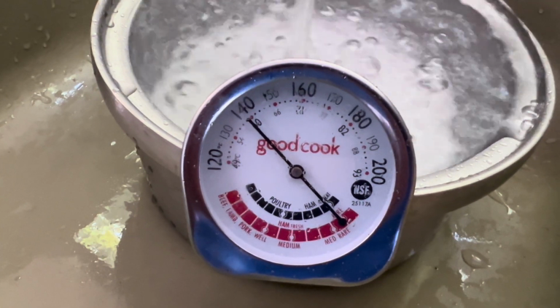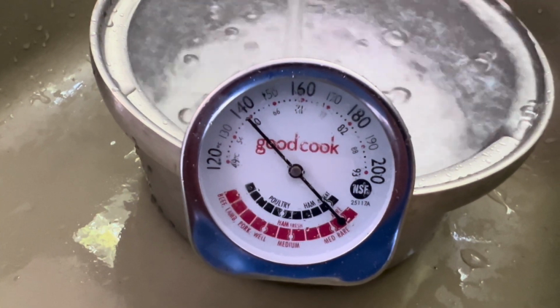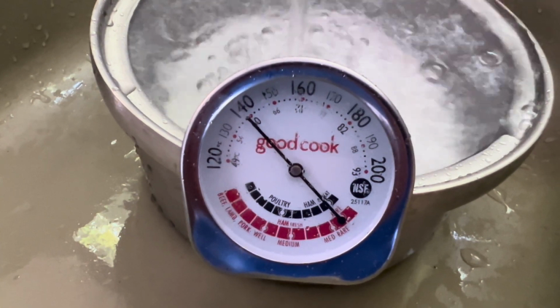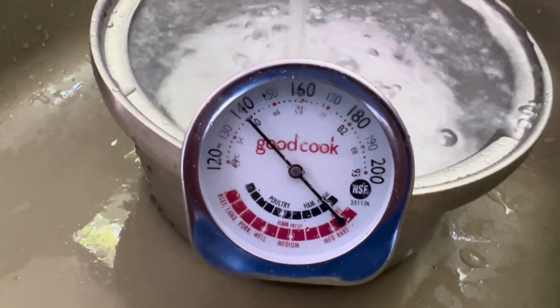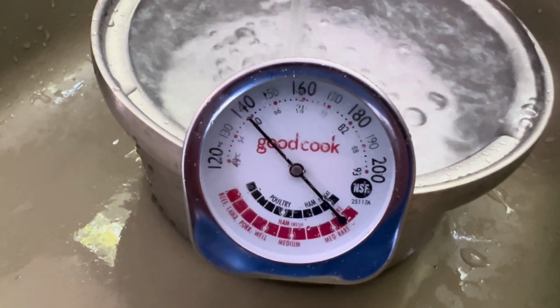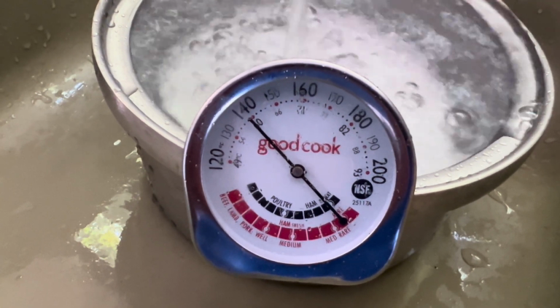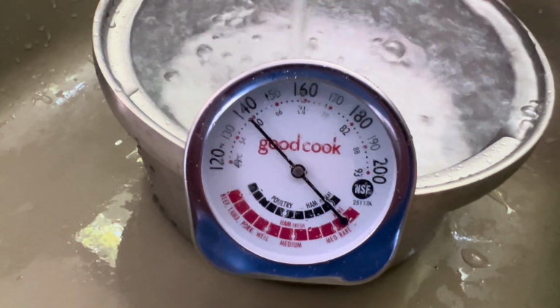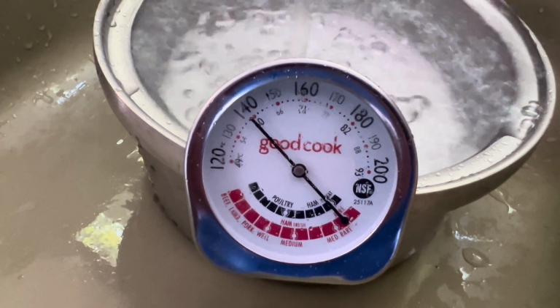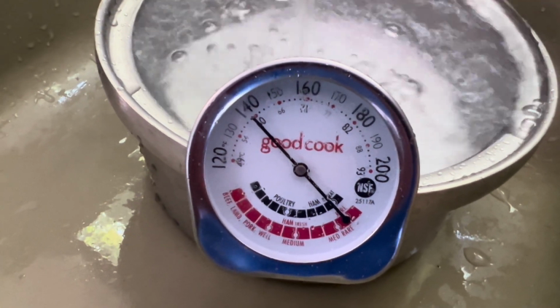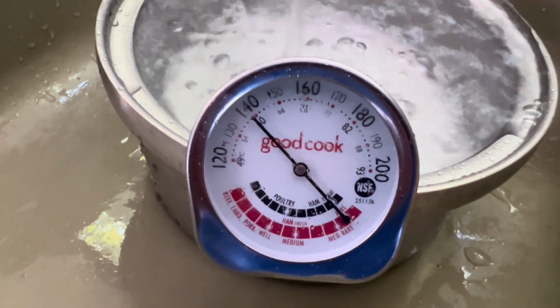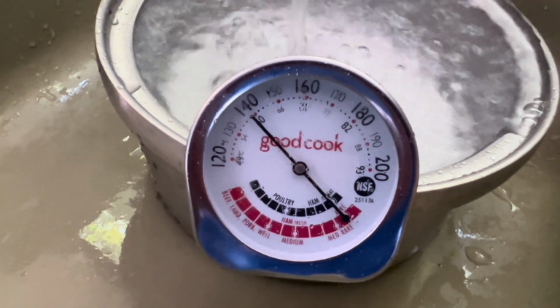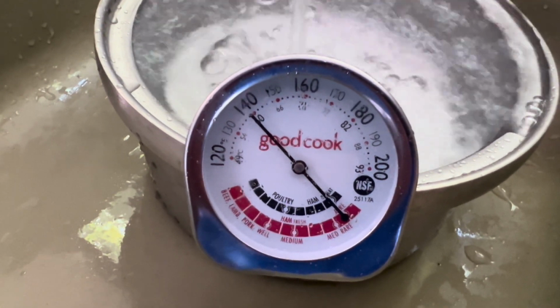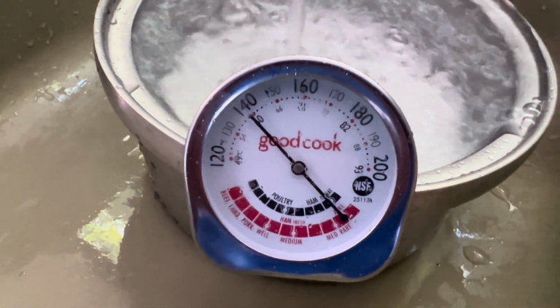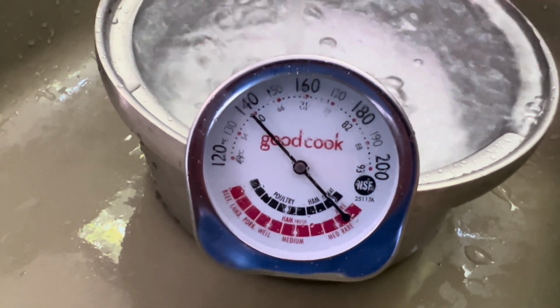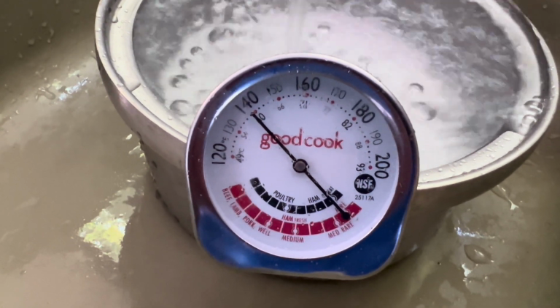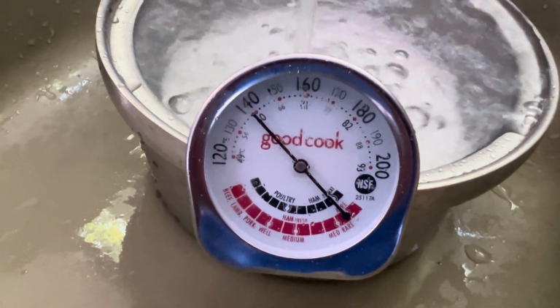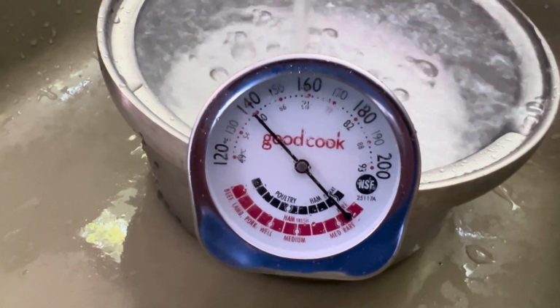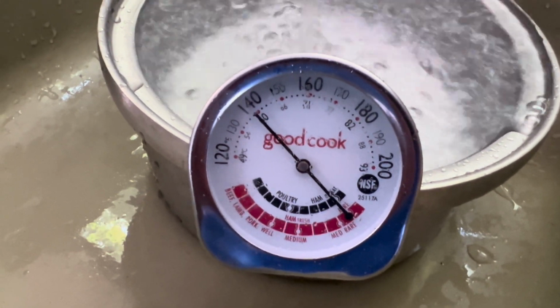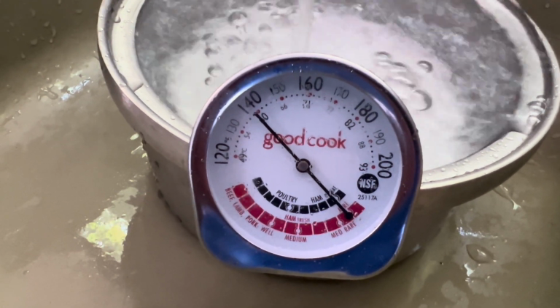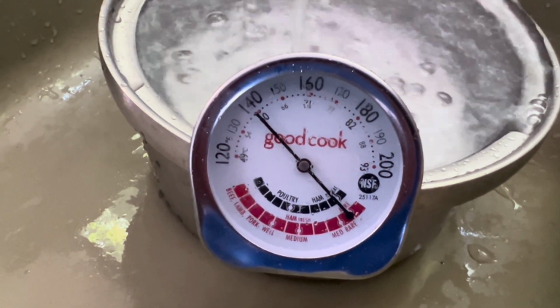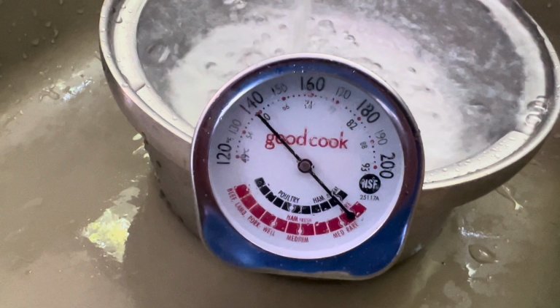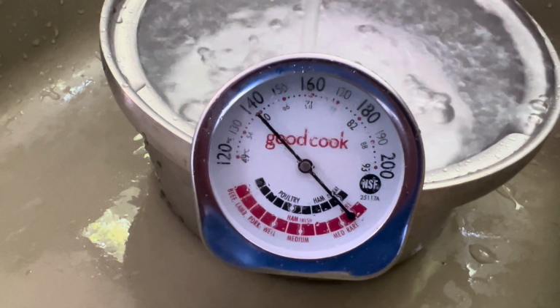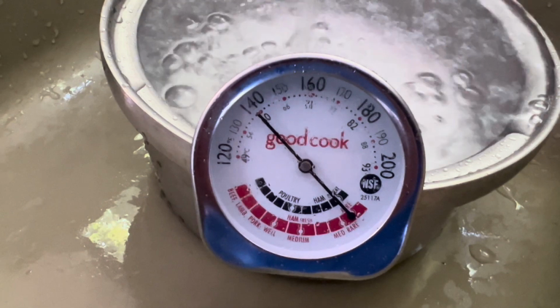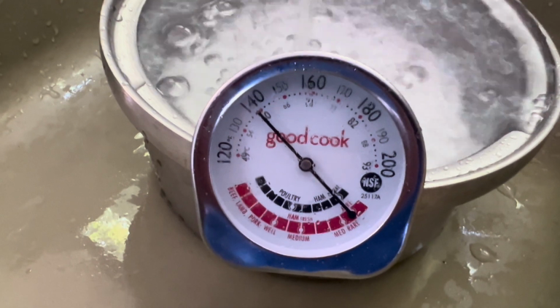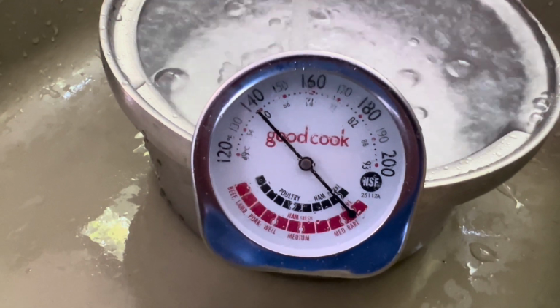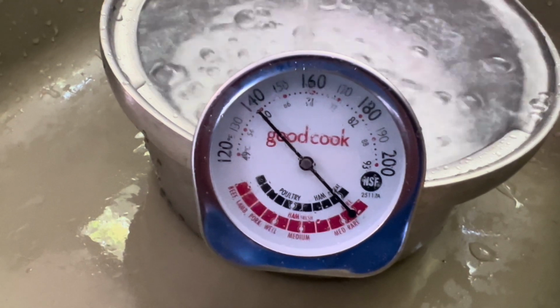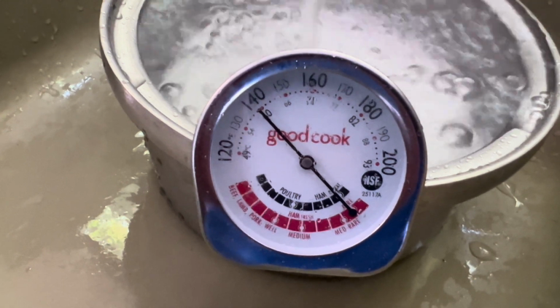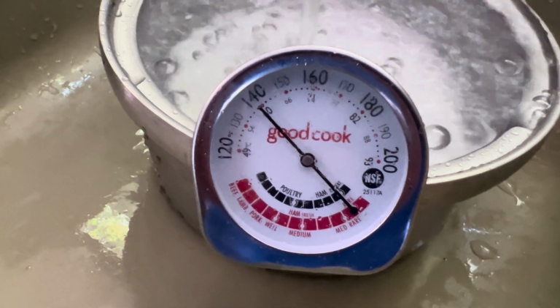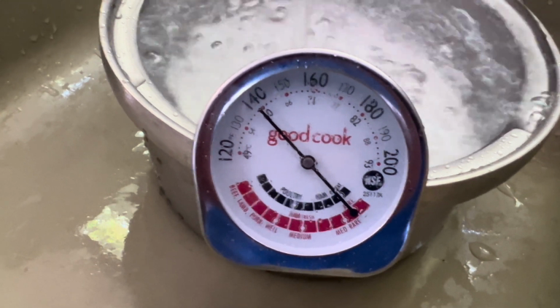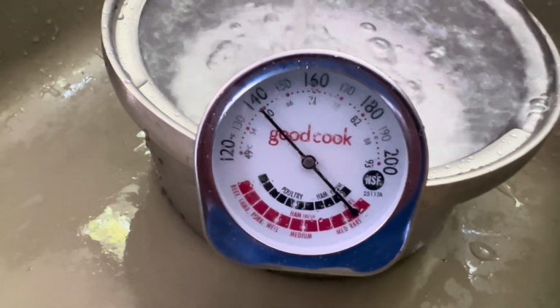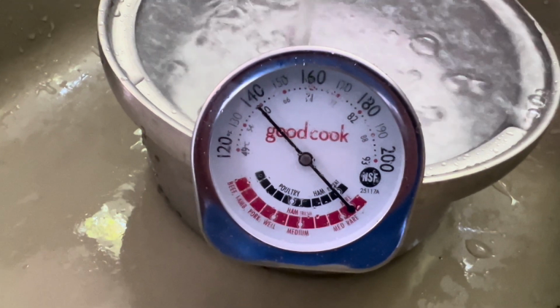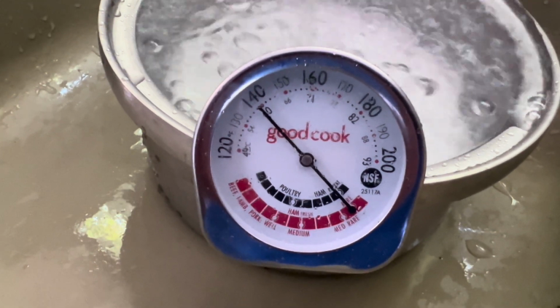And it stops right under 140. So just under 140 — this one runs a little hot.